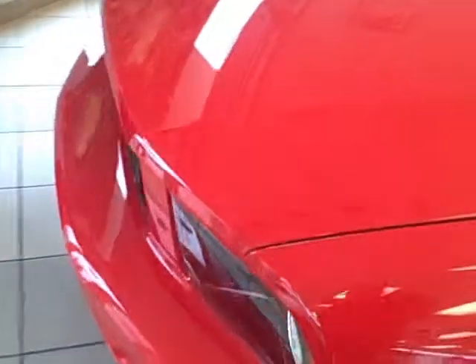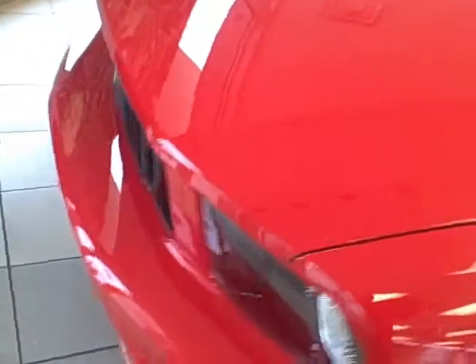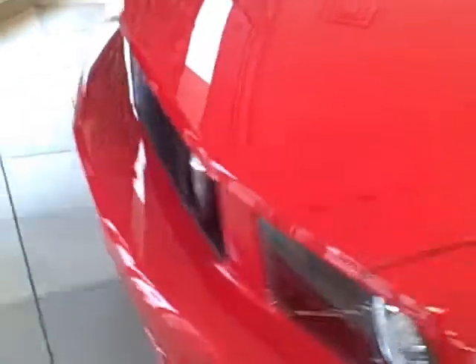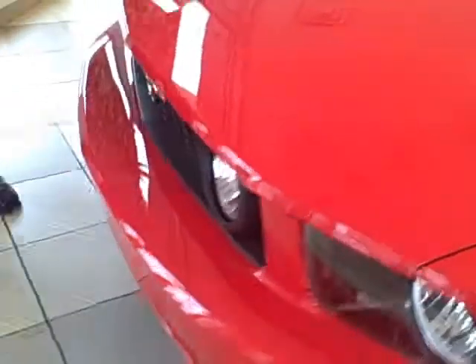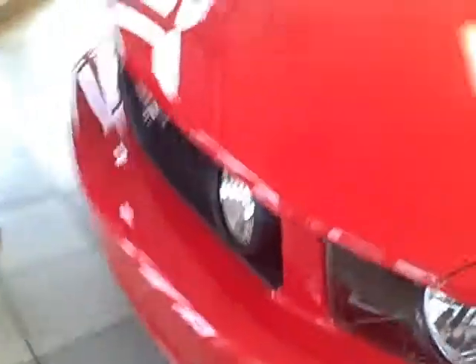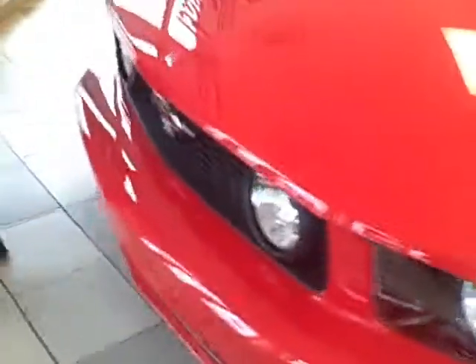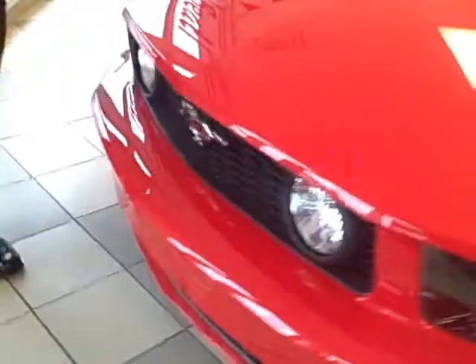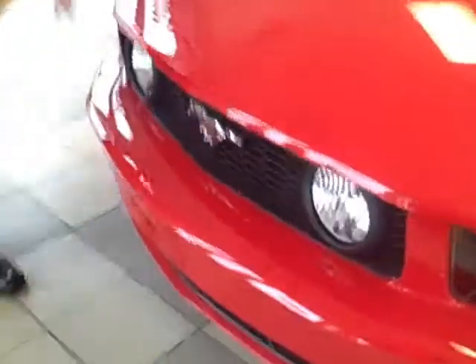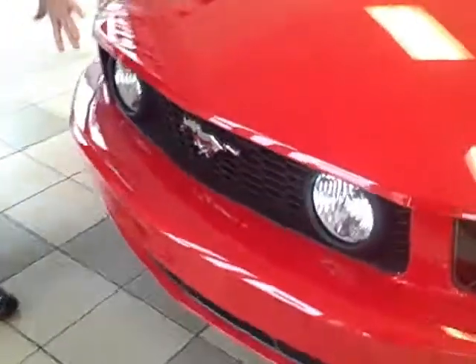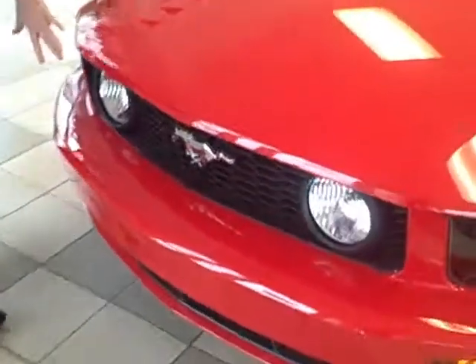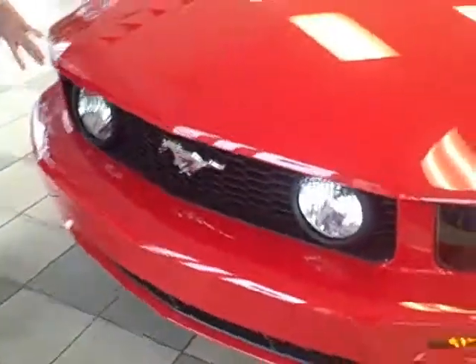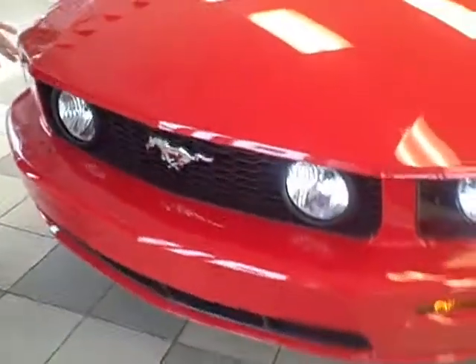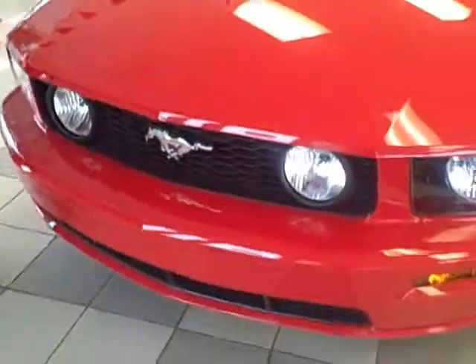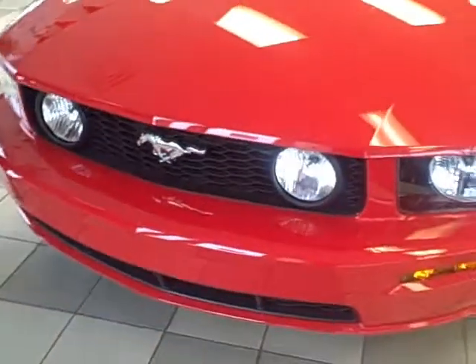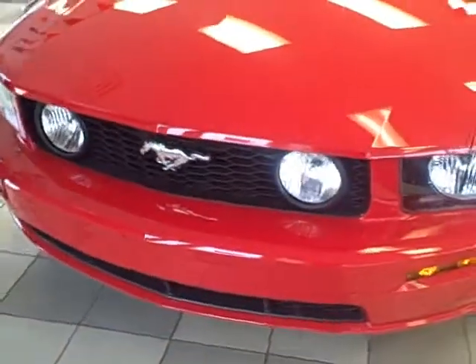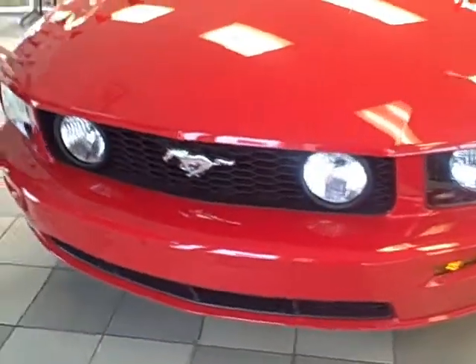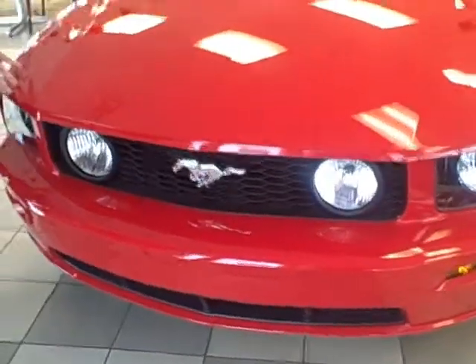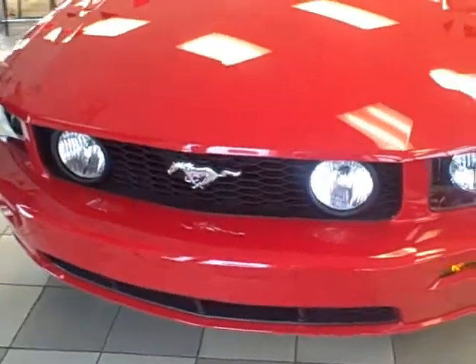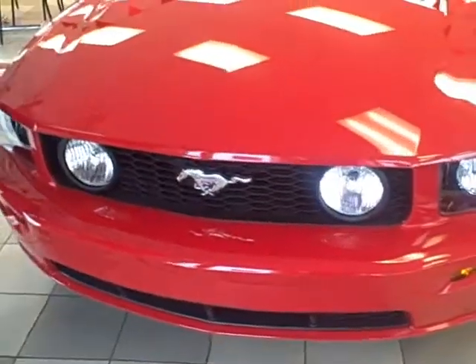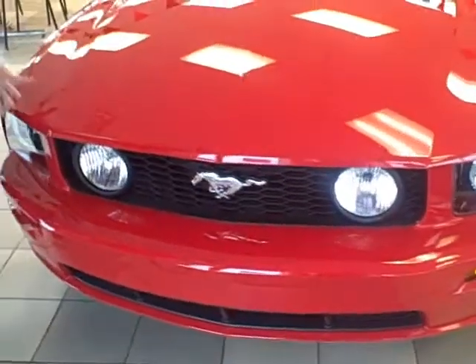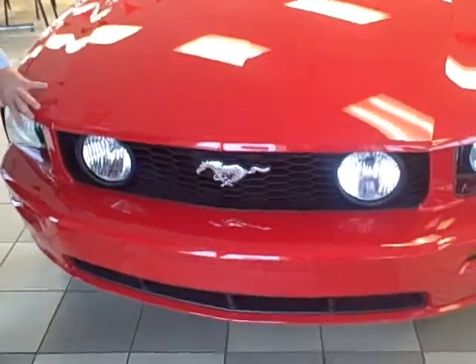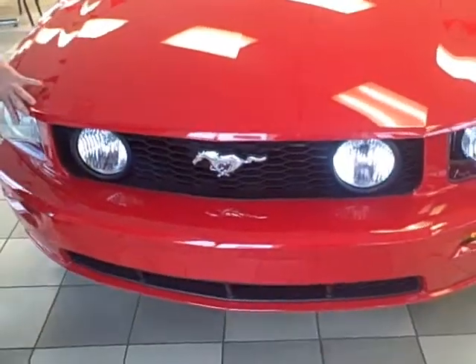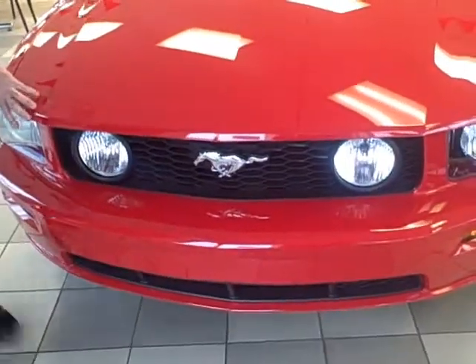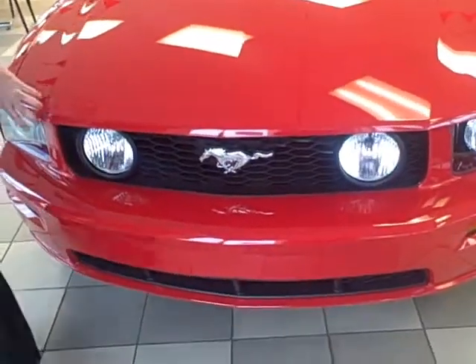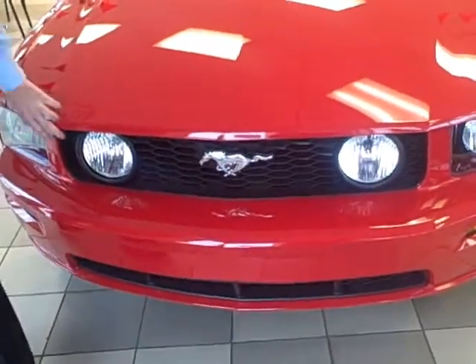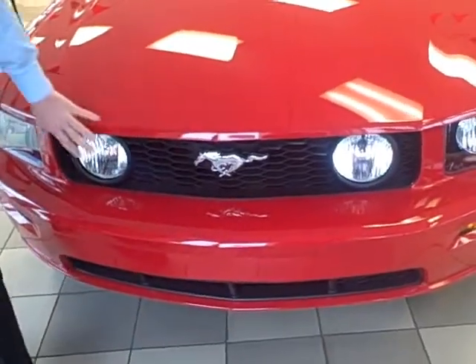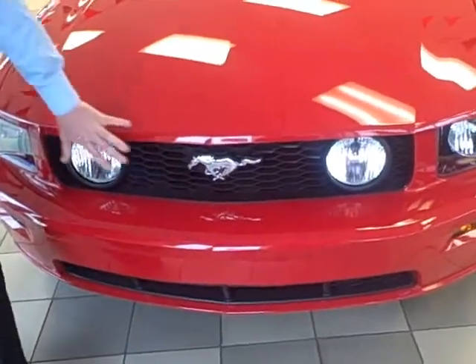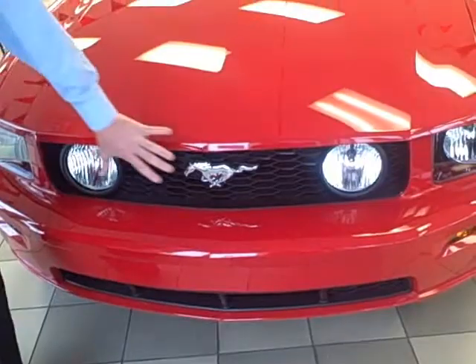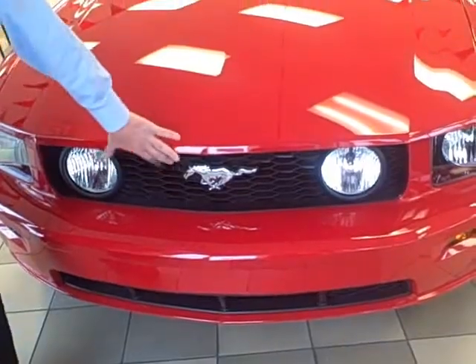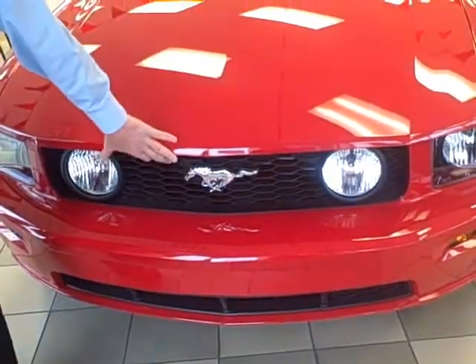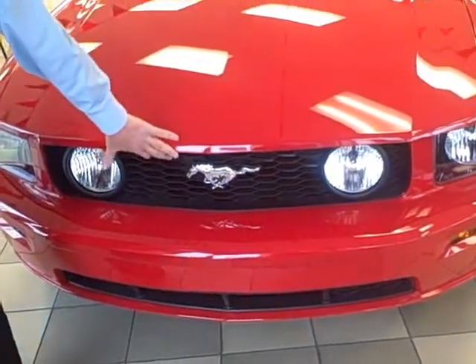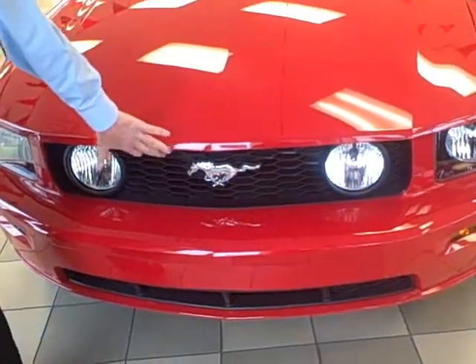Coming around to the front, you'll see the fog lamps in the grille and the retro styling — a callback to the old Fastback design of the original Mustang.